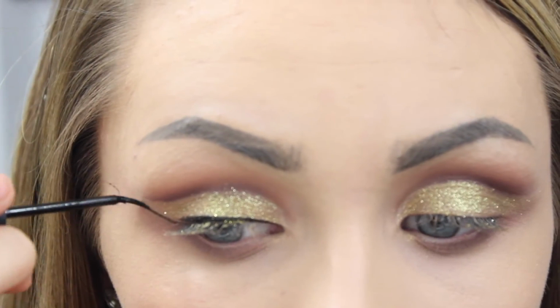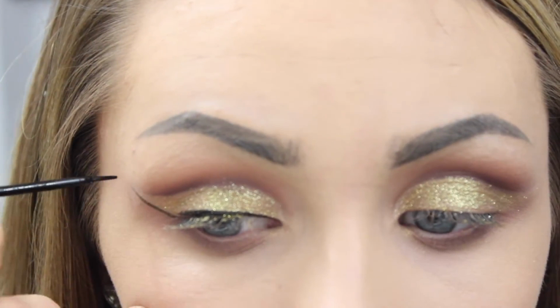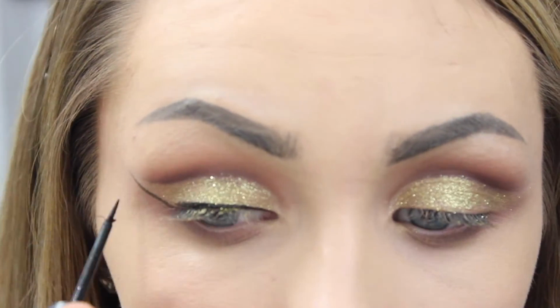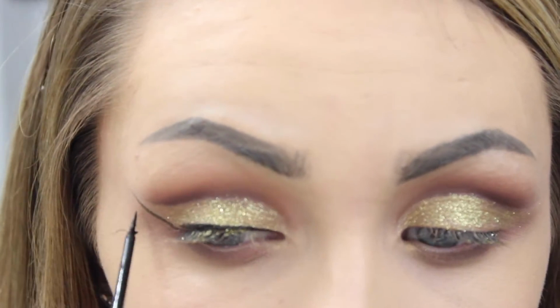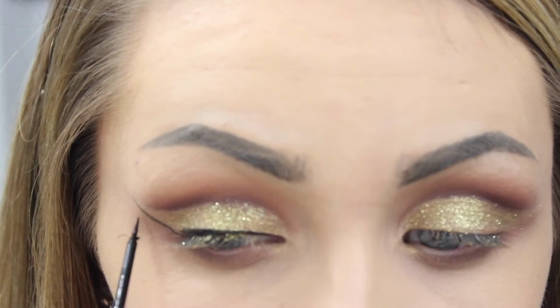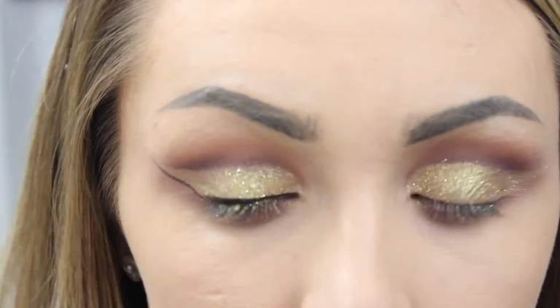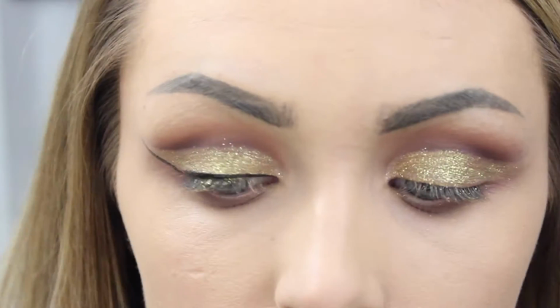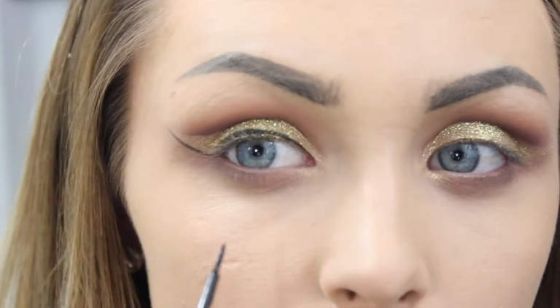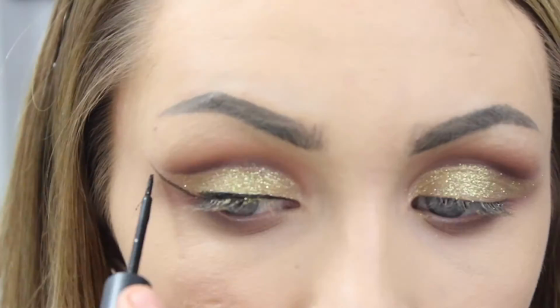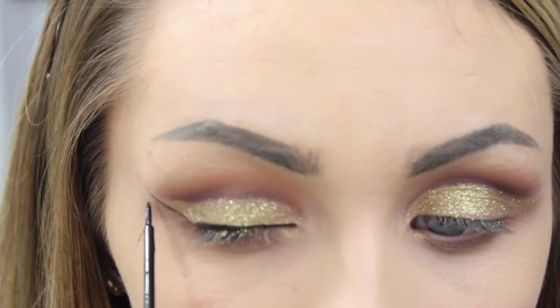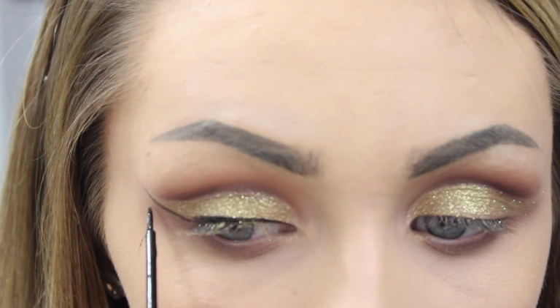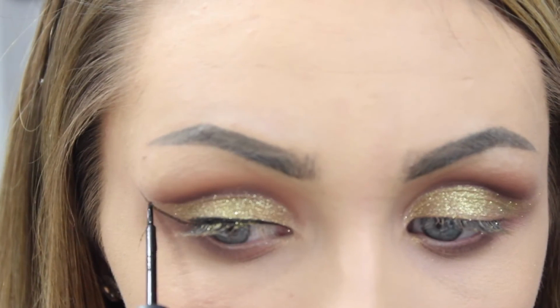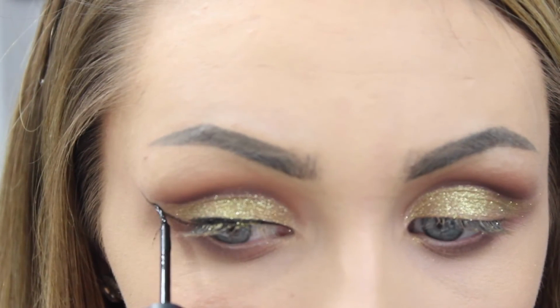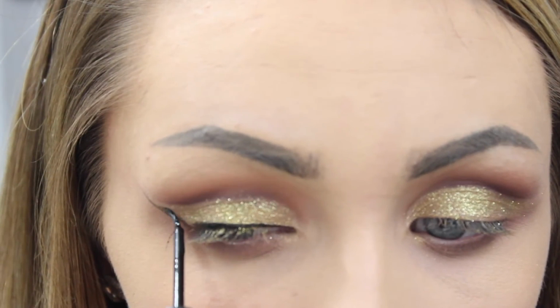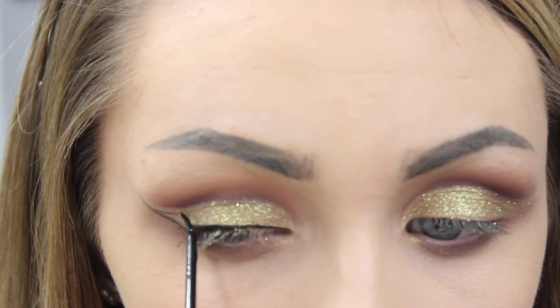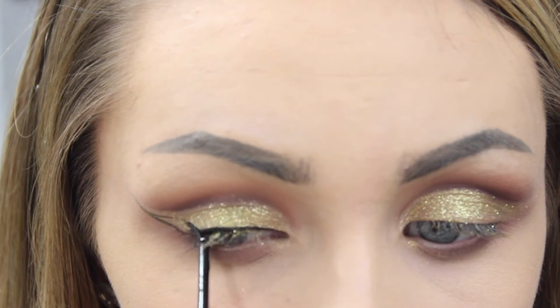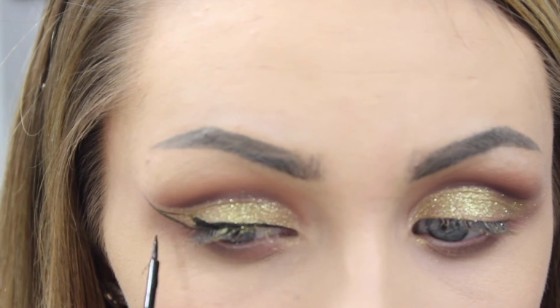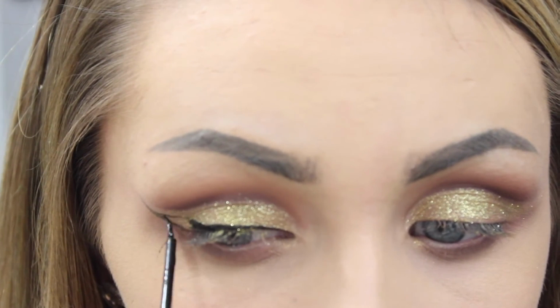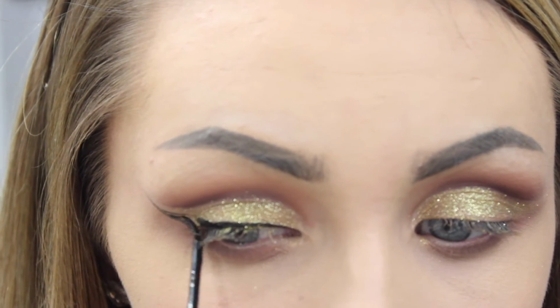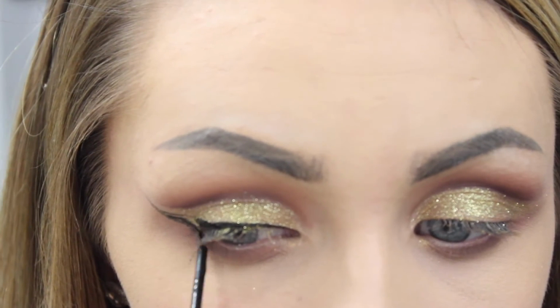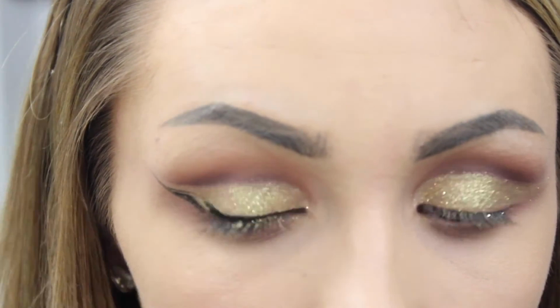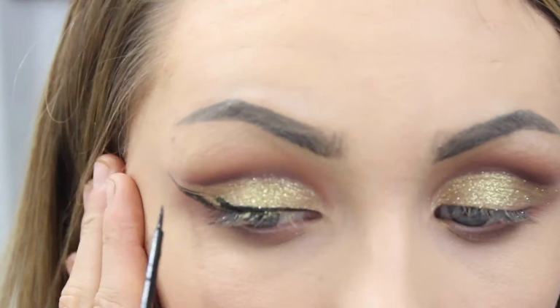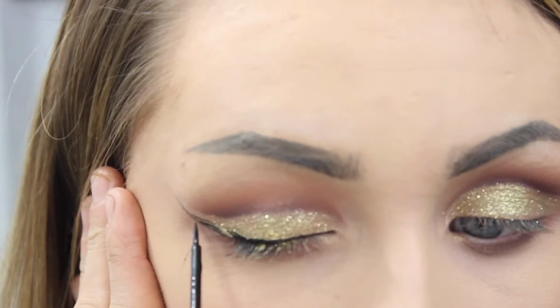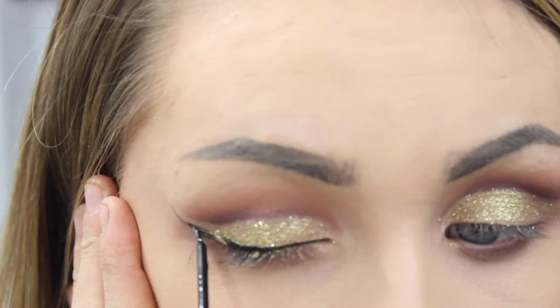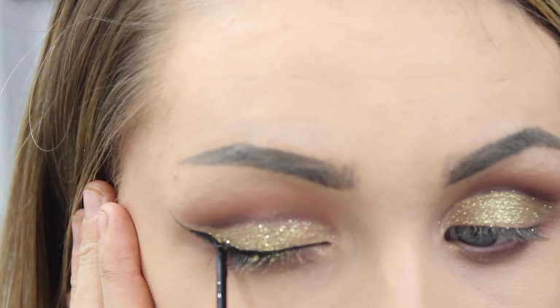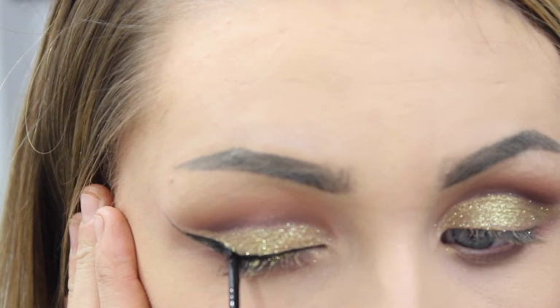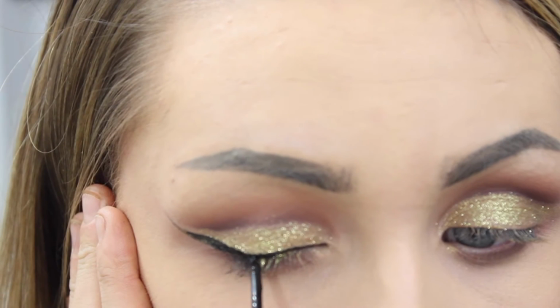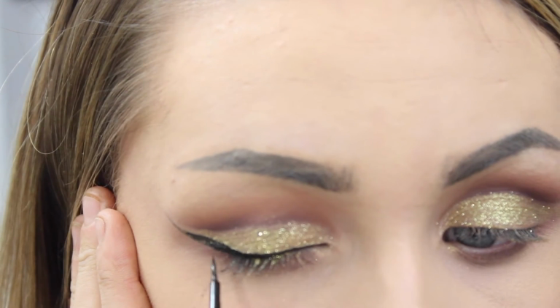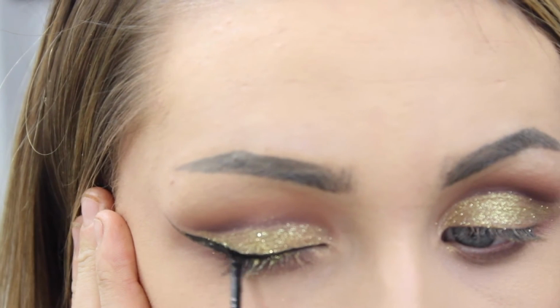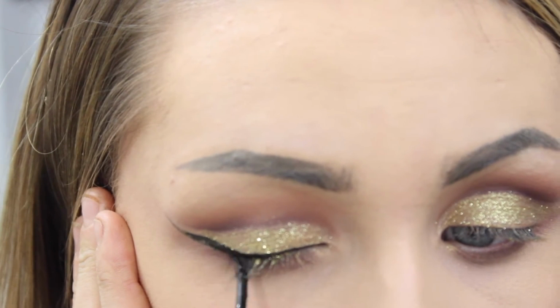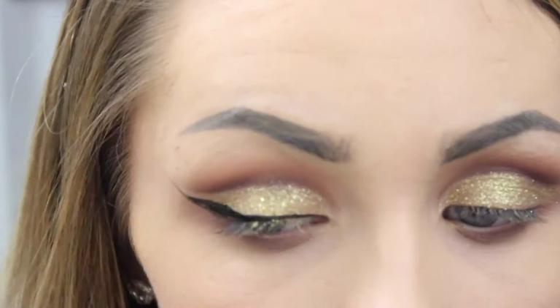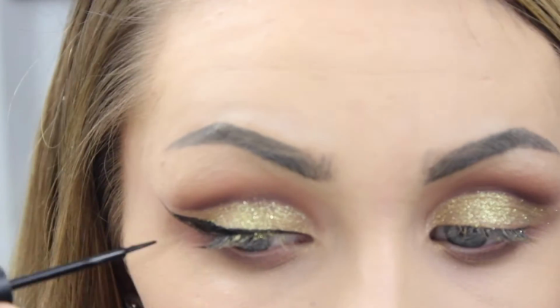Then I'm going on to my liquid liner. I didn't want to go super cat-like — I just wanted a nice small flick because I felt like a large flick would take the focus away from the eyes.